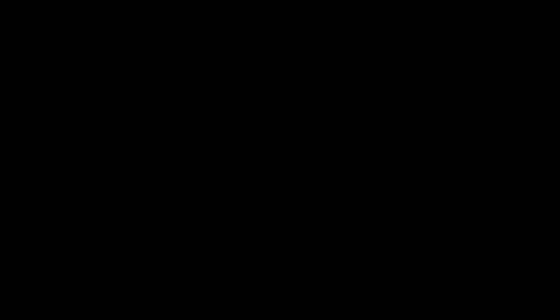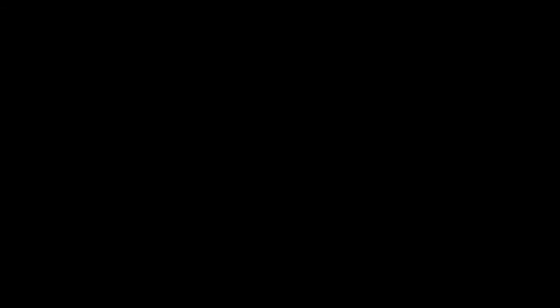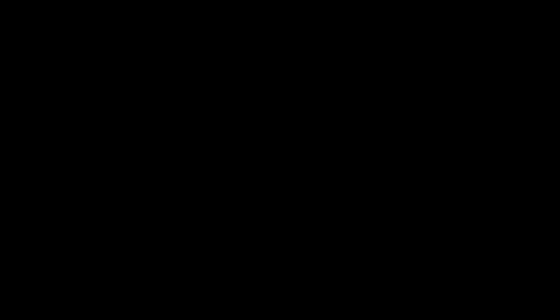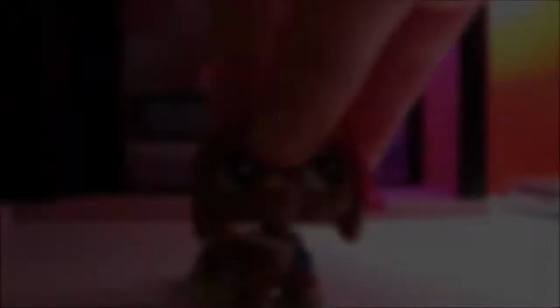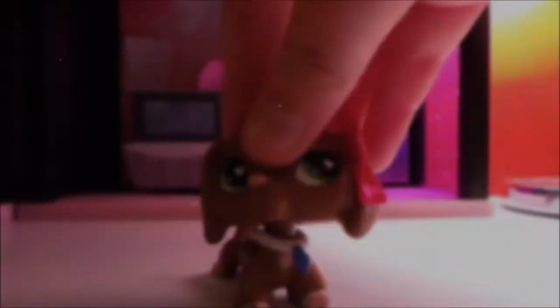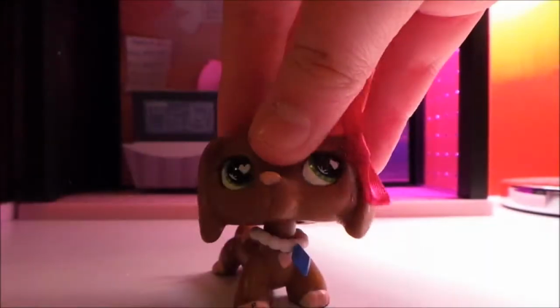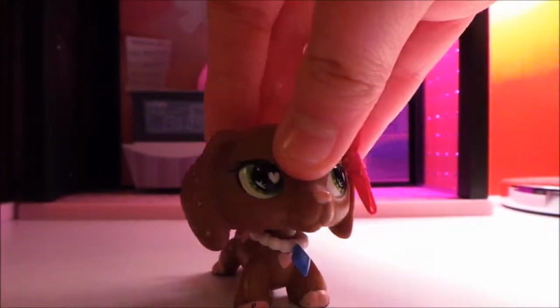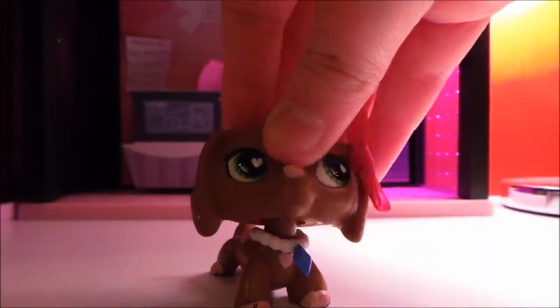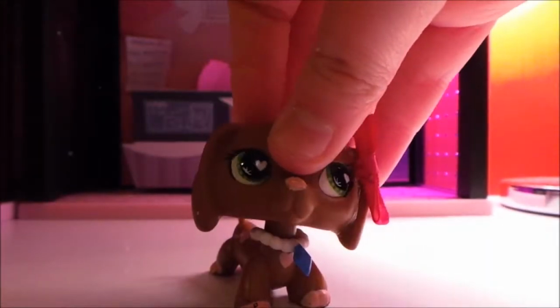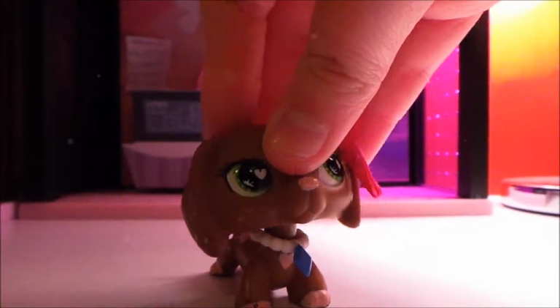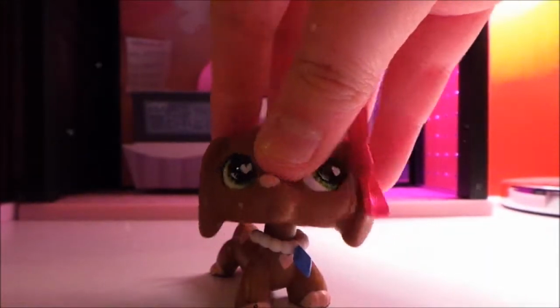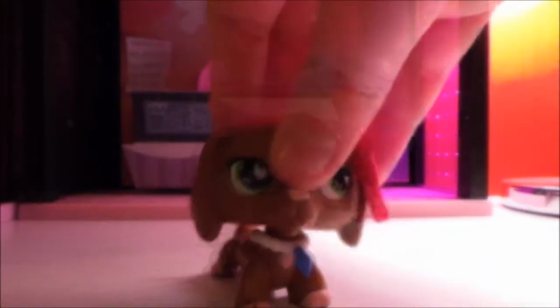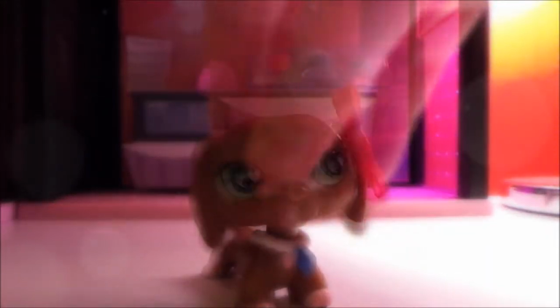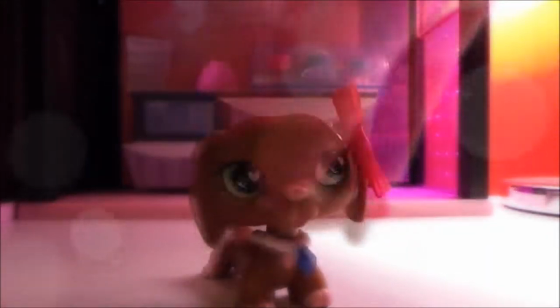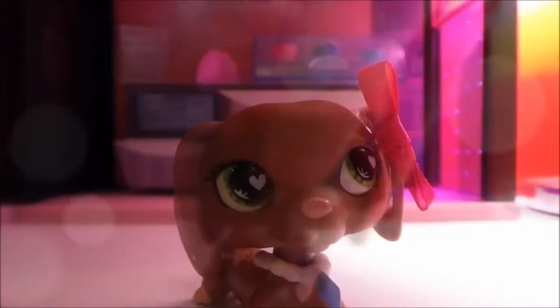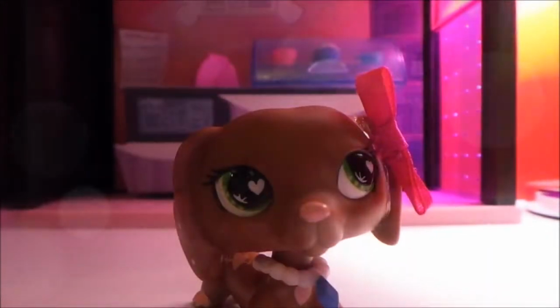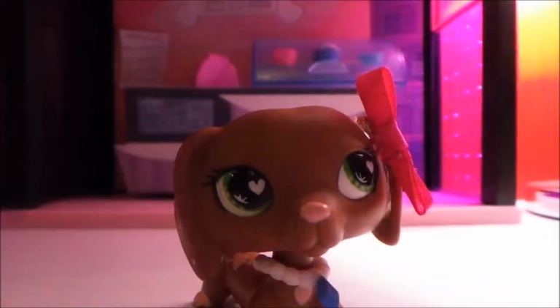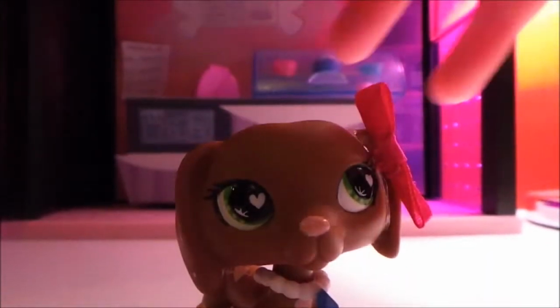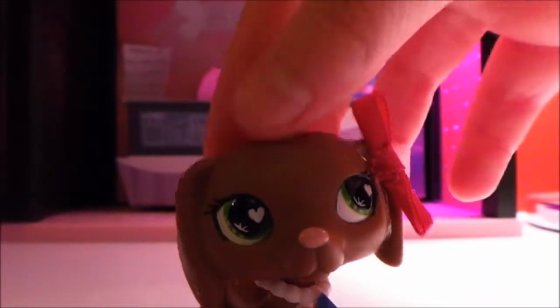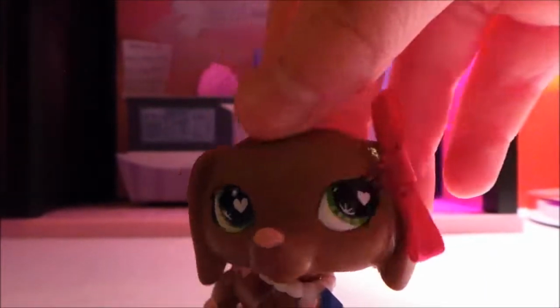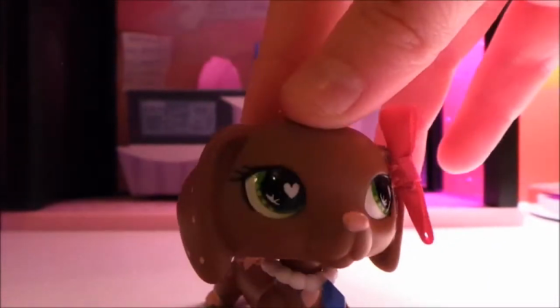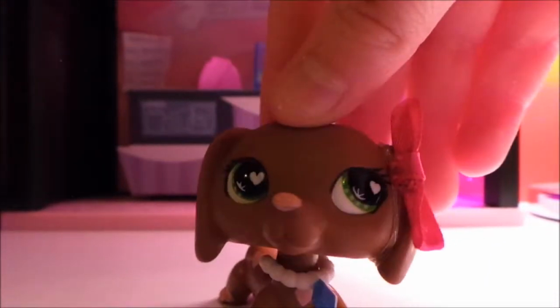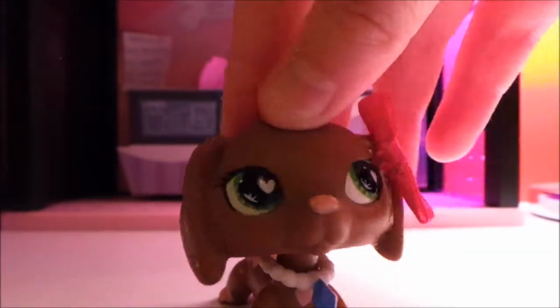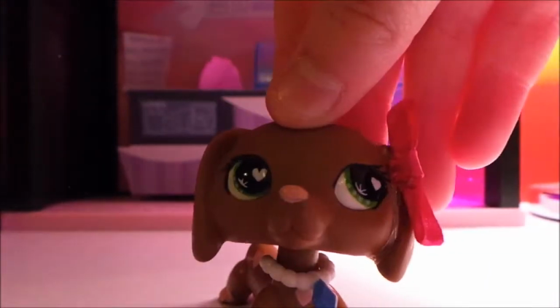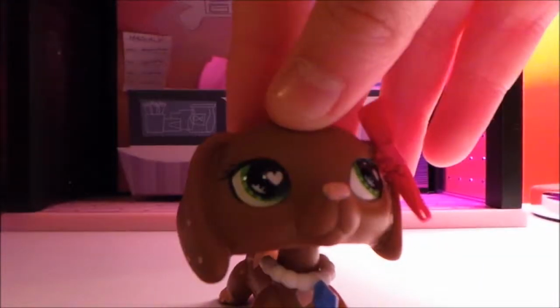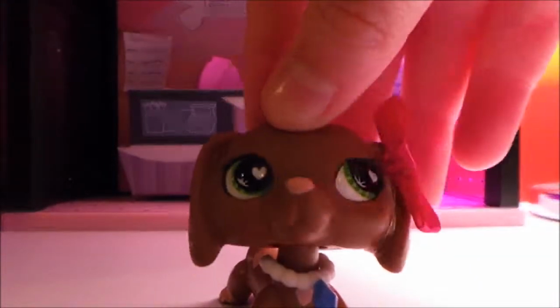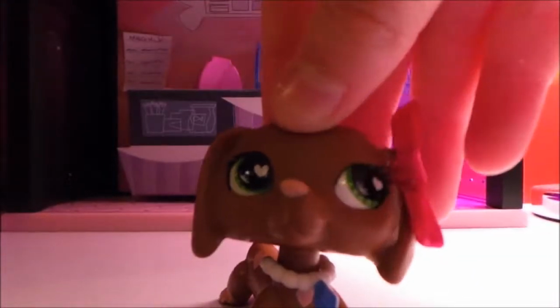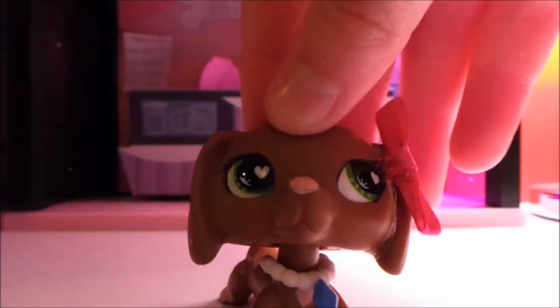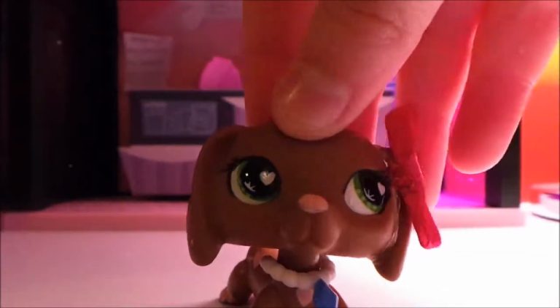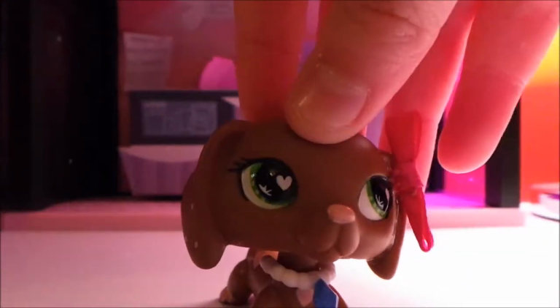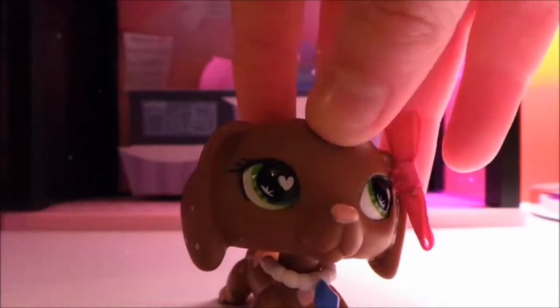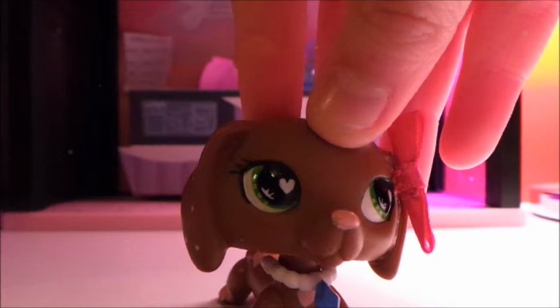Hey guys, it's me, LPSSufiTV. You've probably realized I haven't been around LPSSufiTV for a bit.